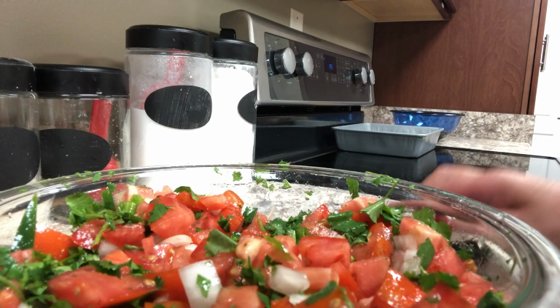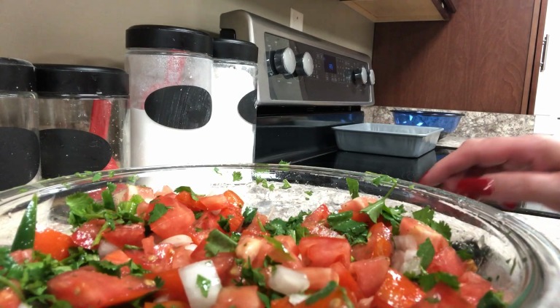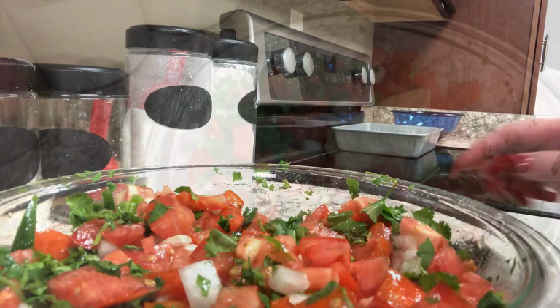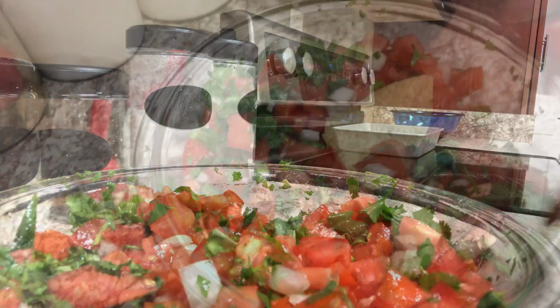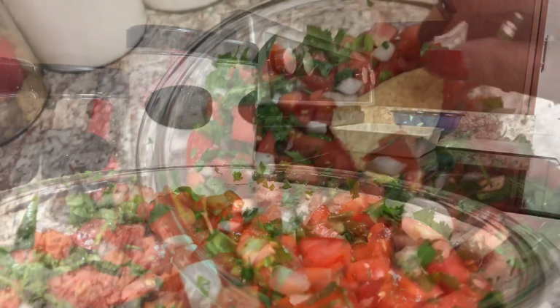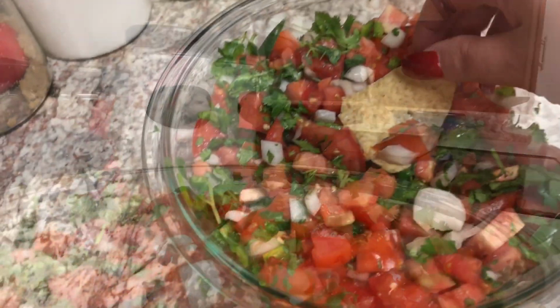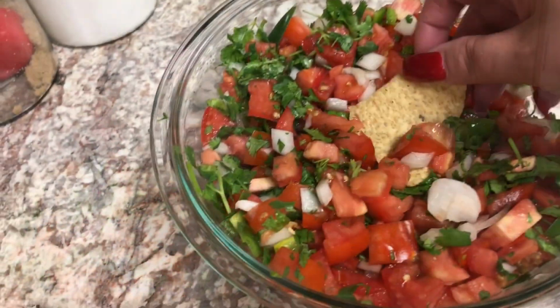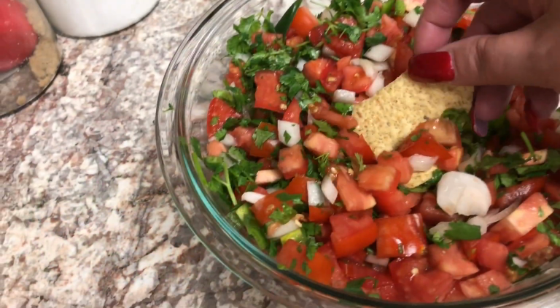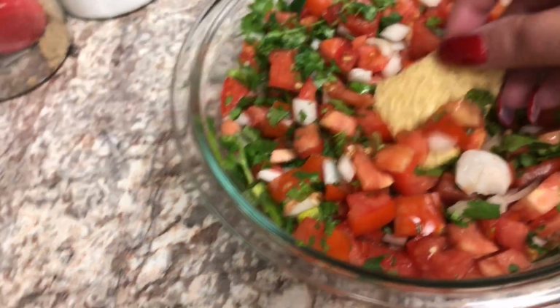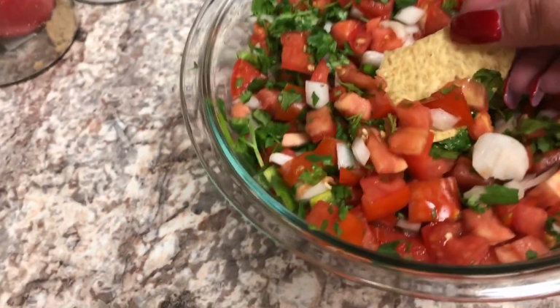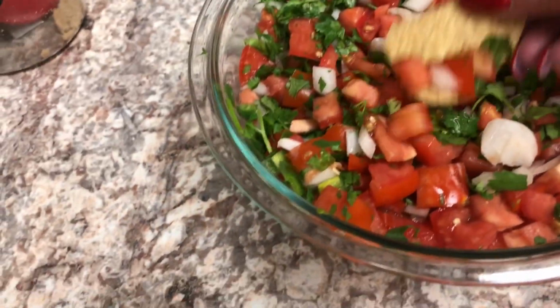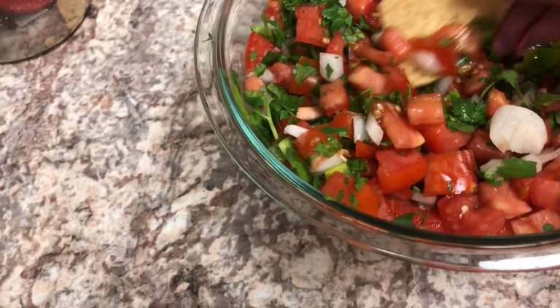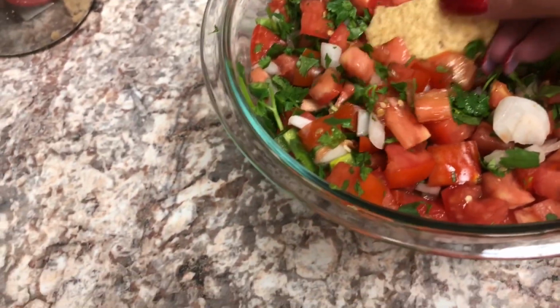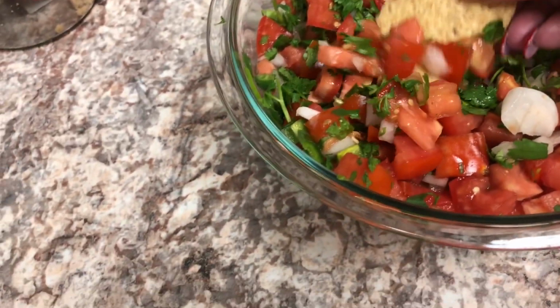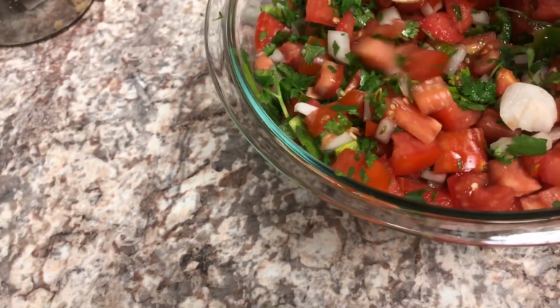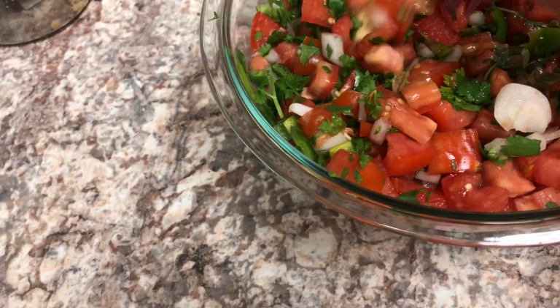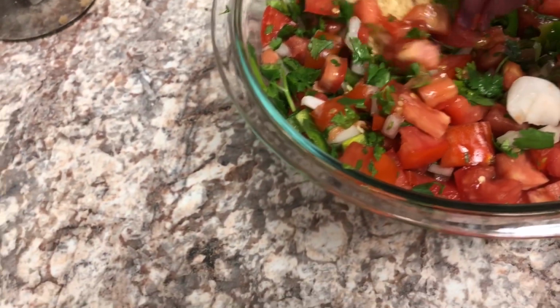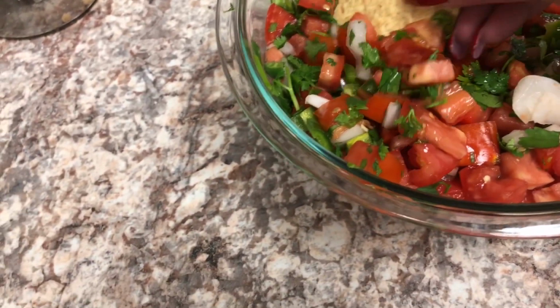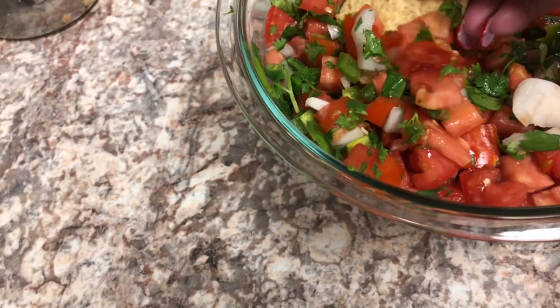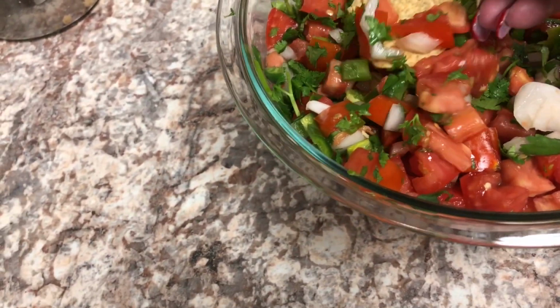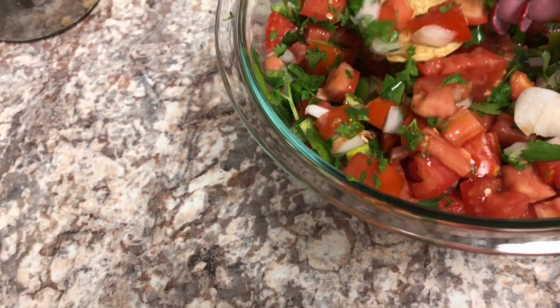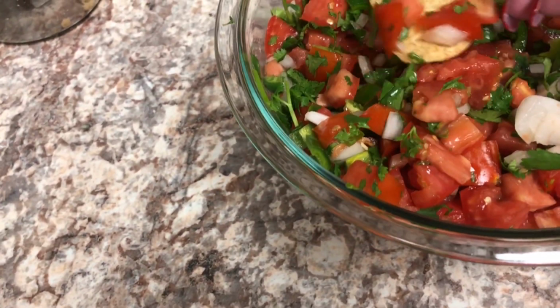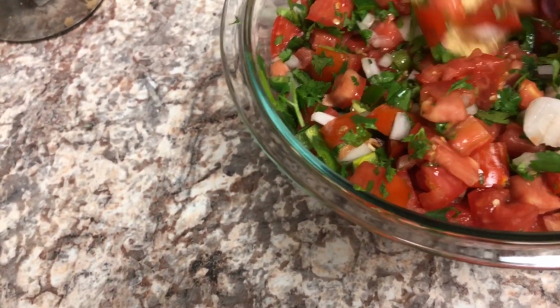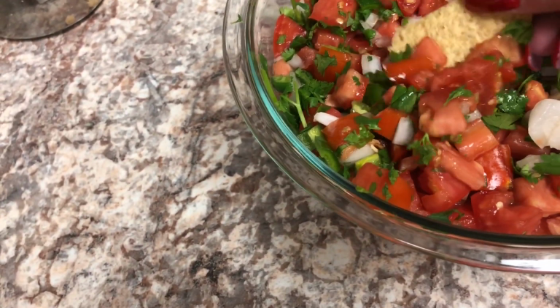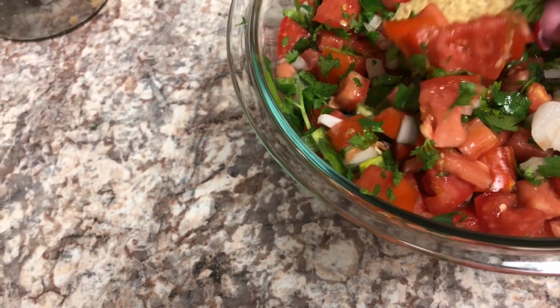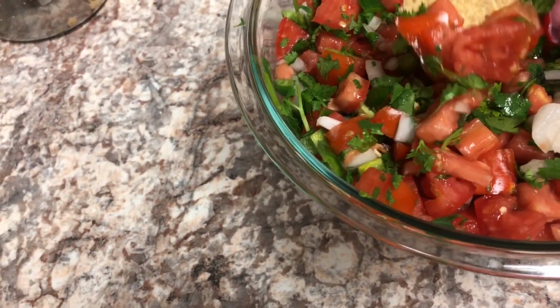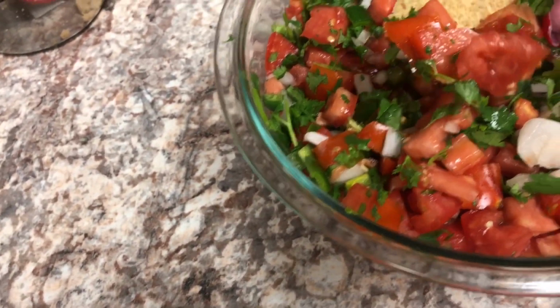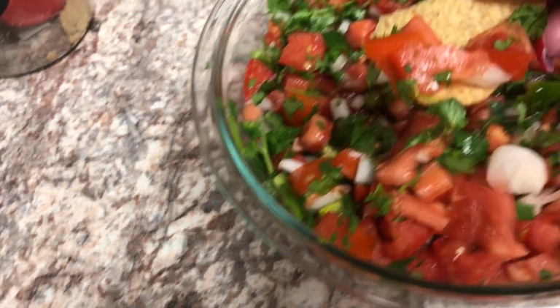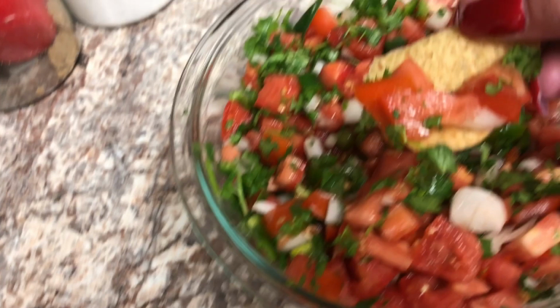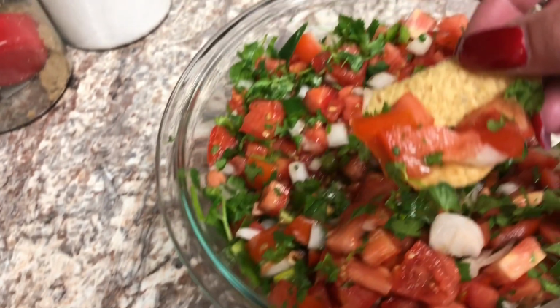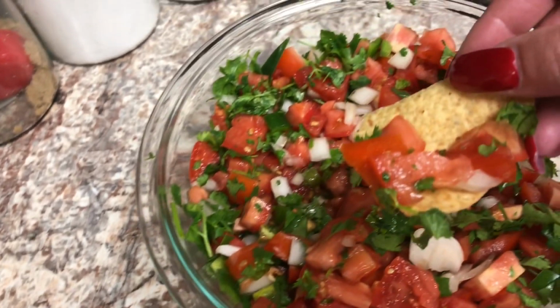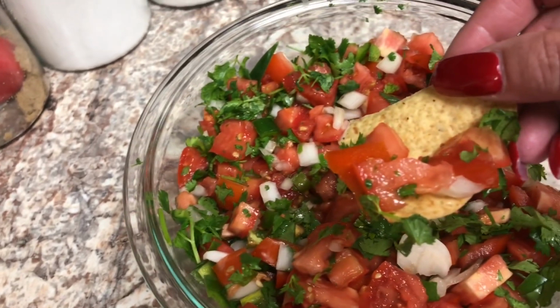The longer it sits, the better it is. And there you go — just serve it with some chips and you have a great dip.